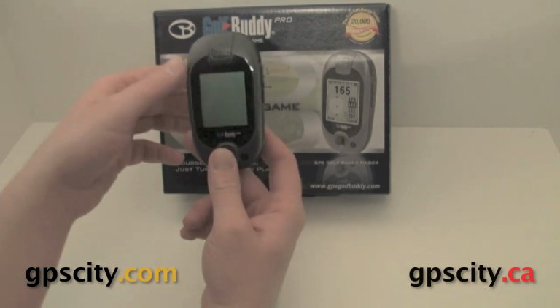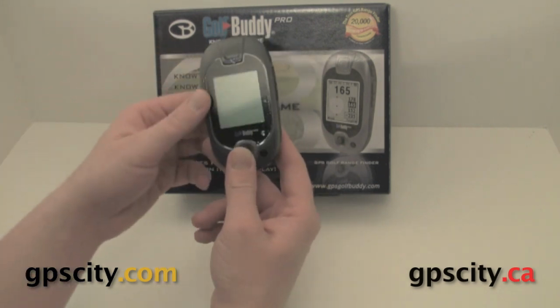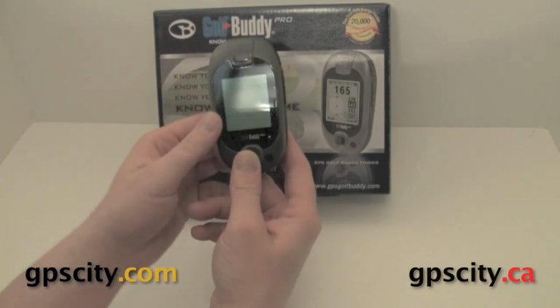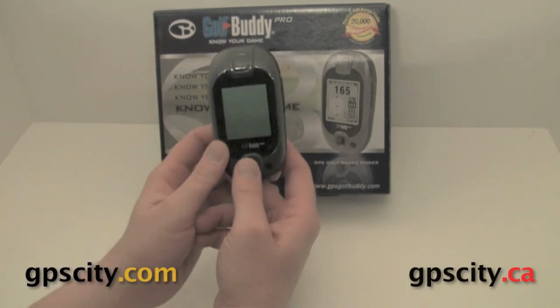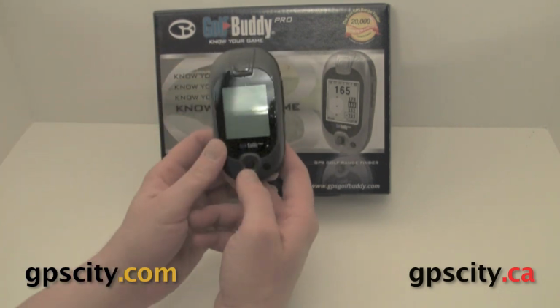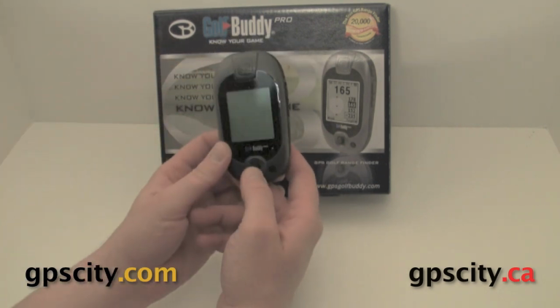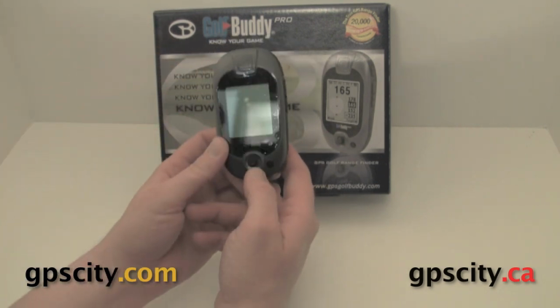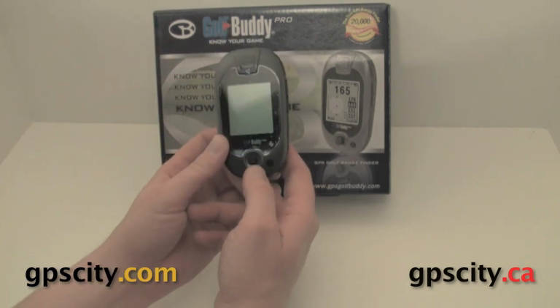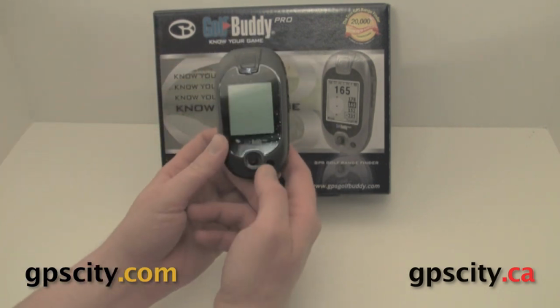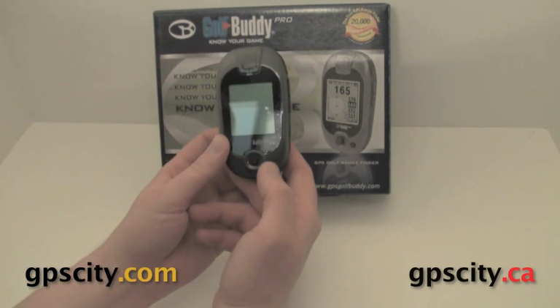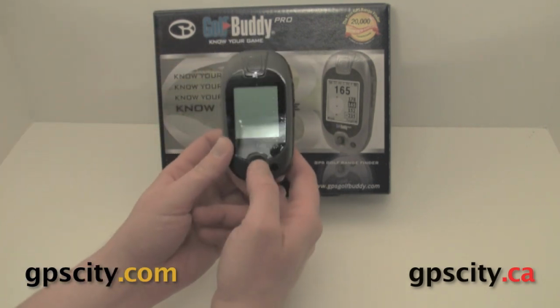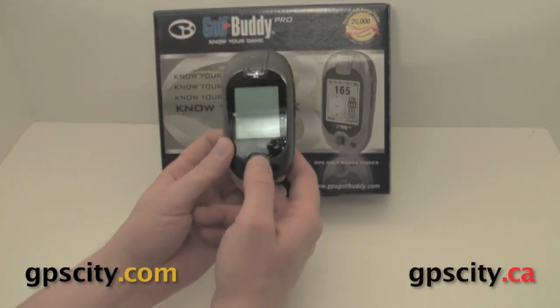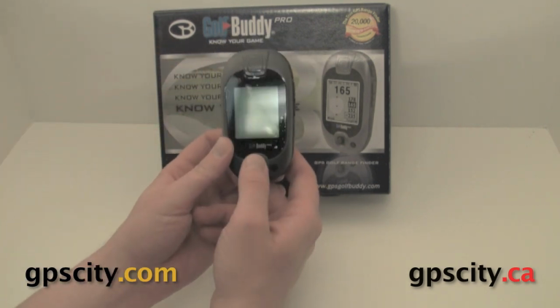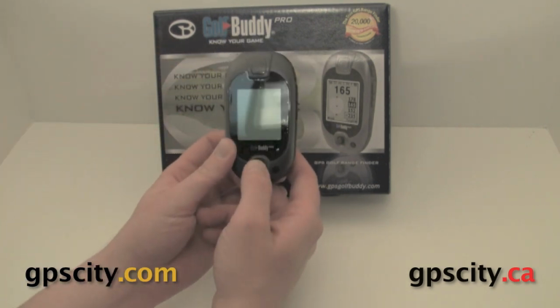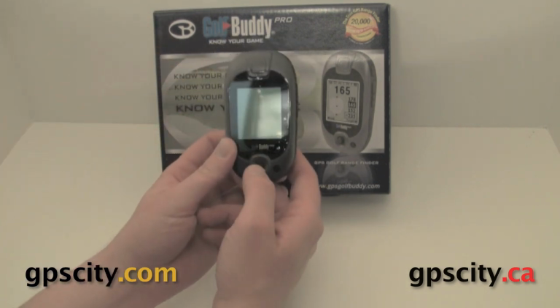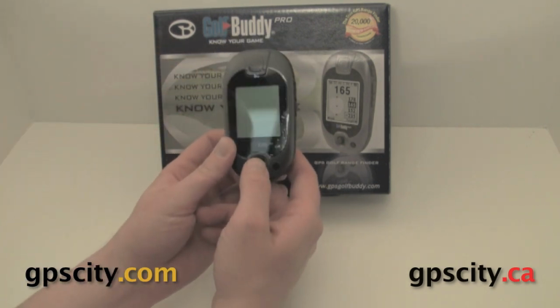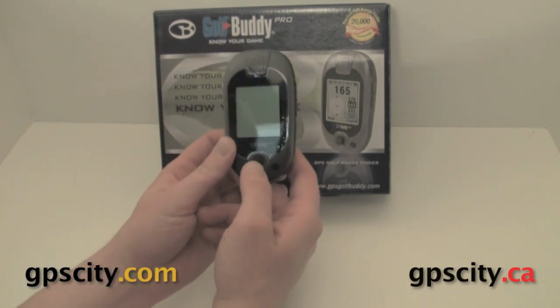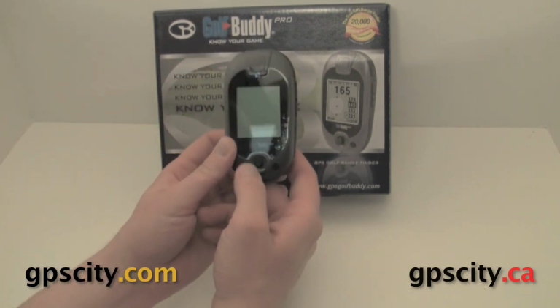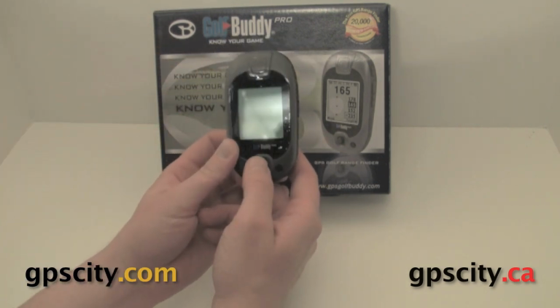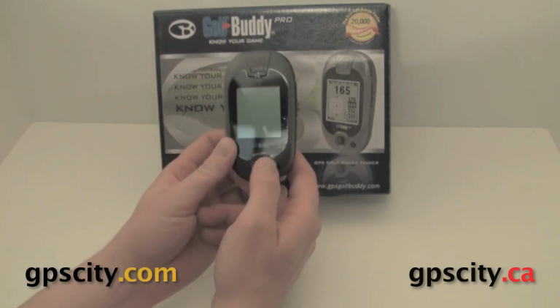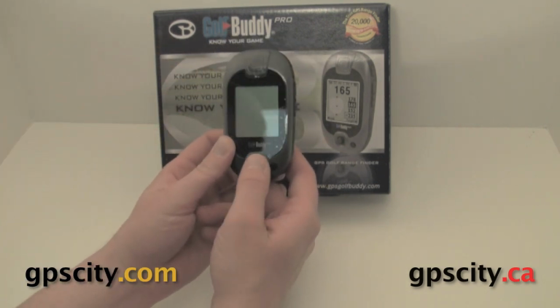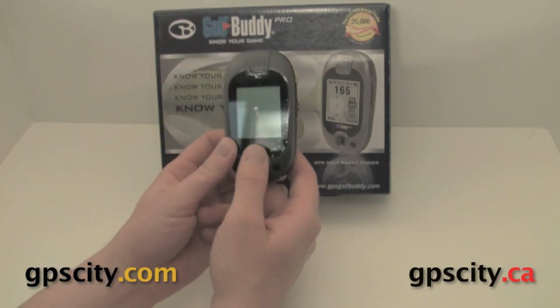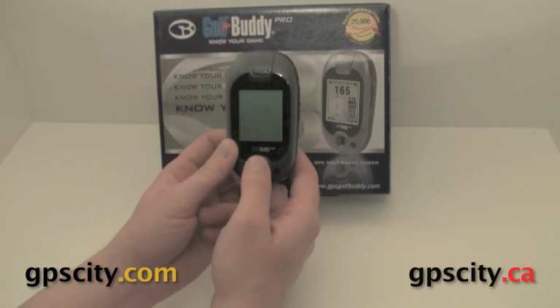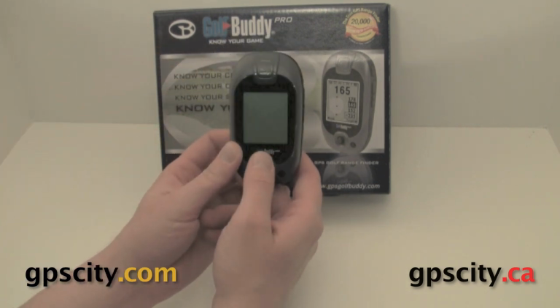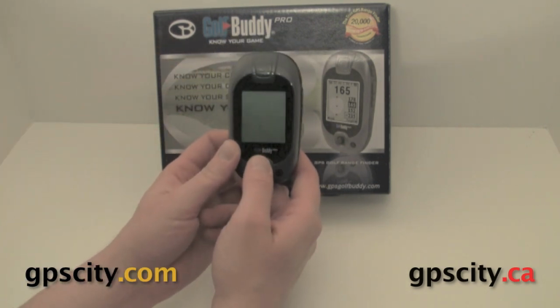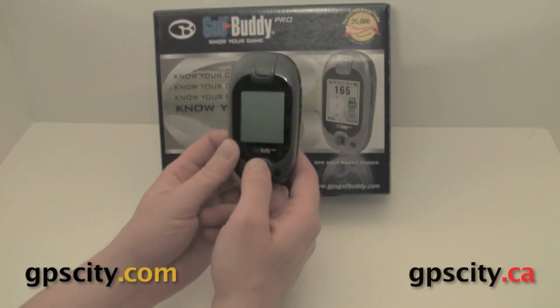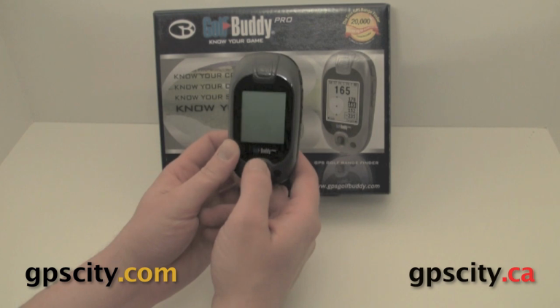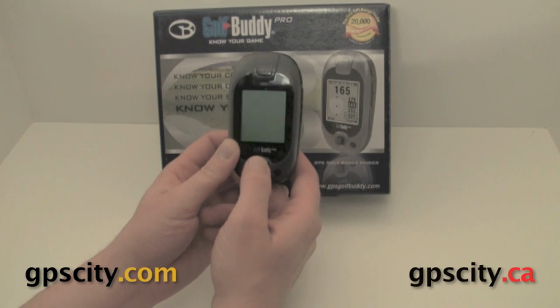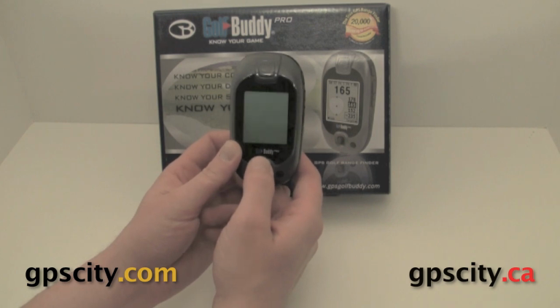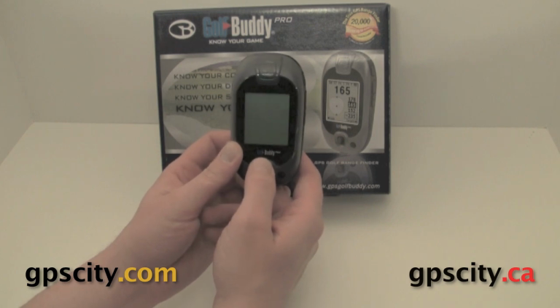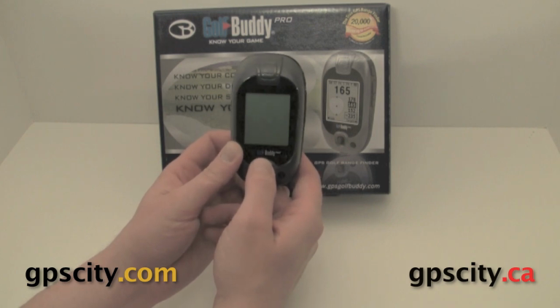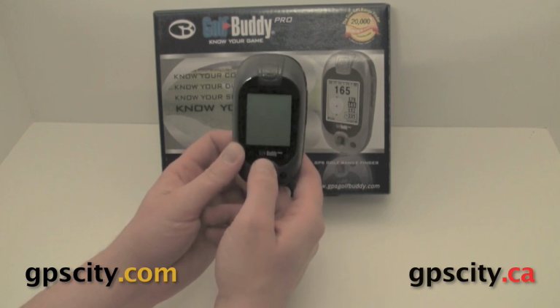On the front, we have a button and we also have a joystick to select different options on the screen.